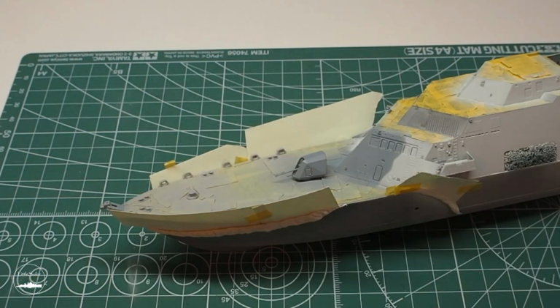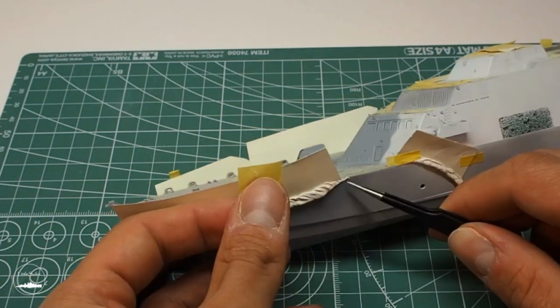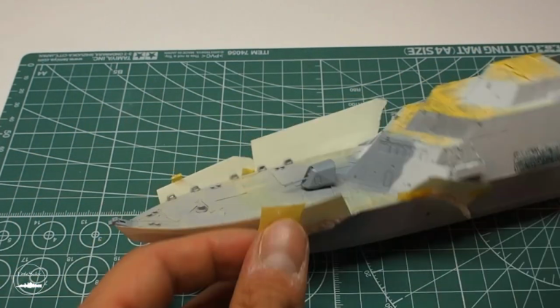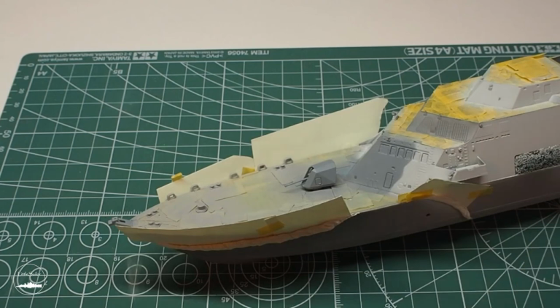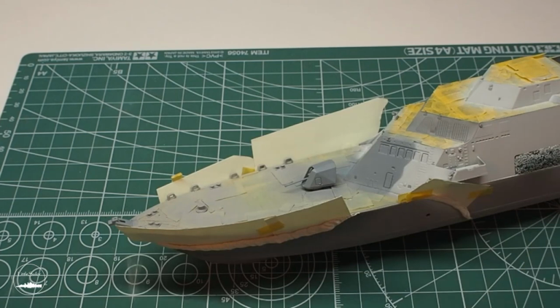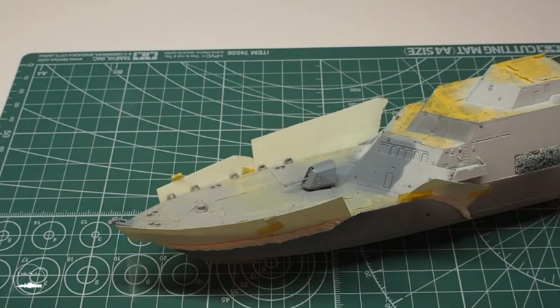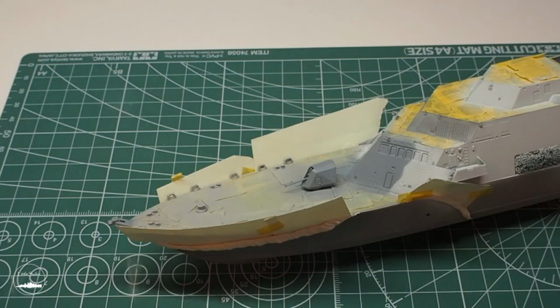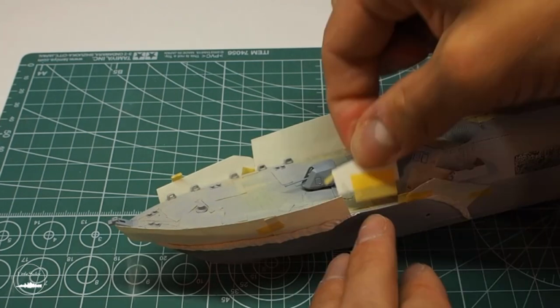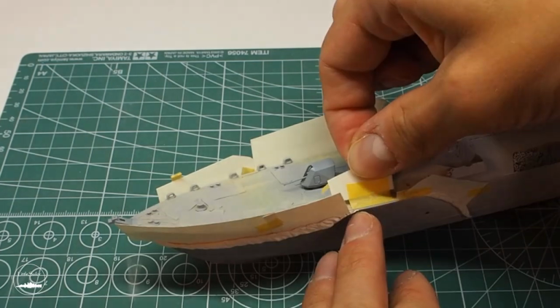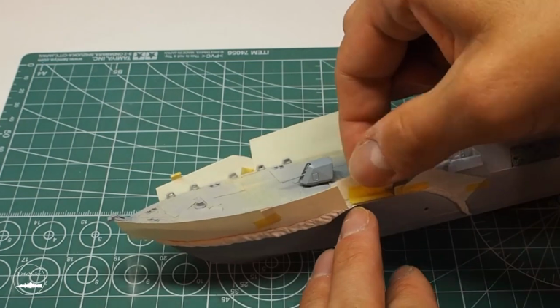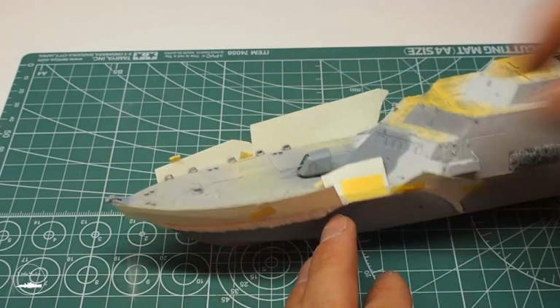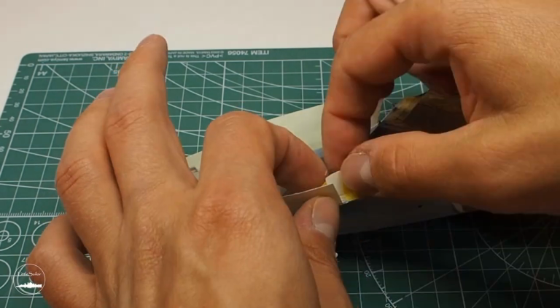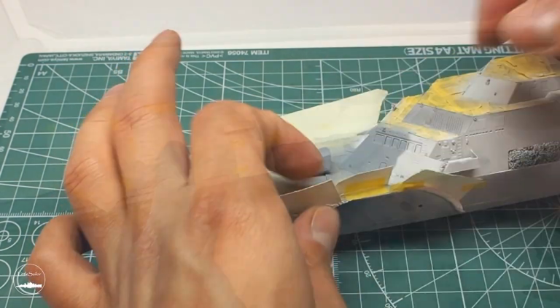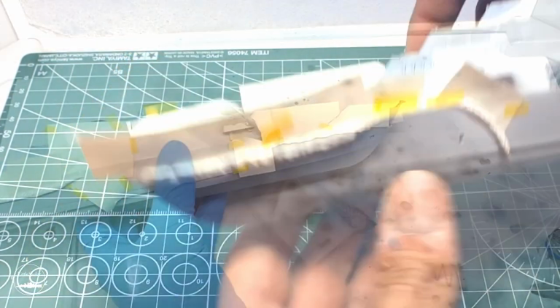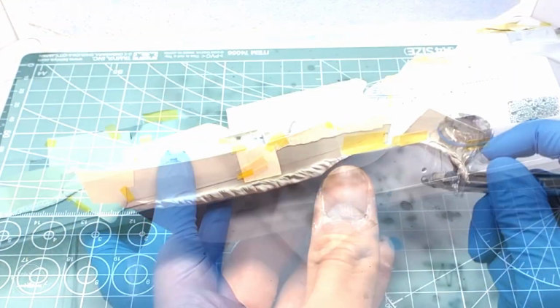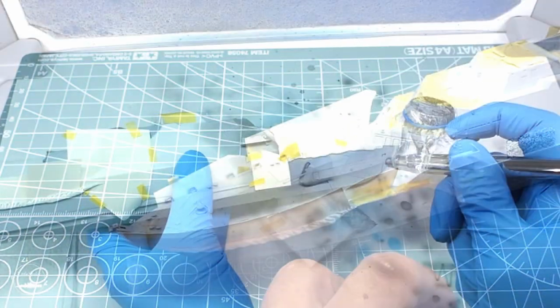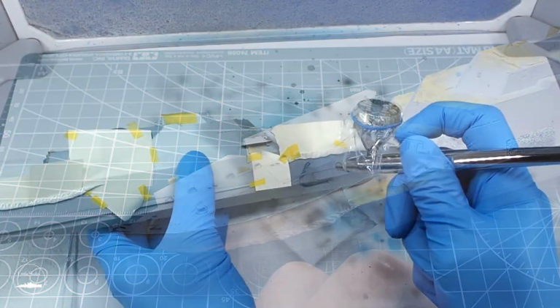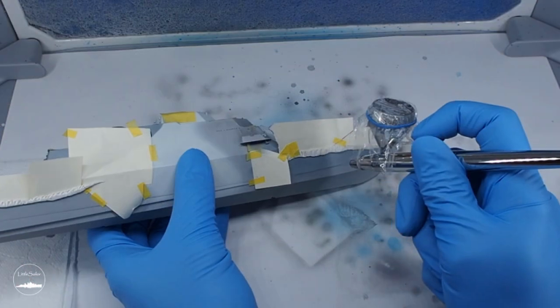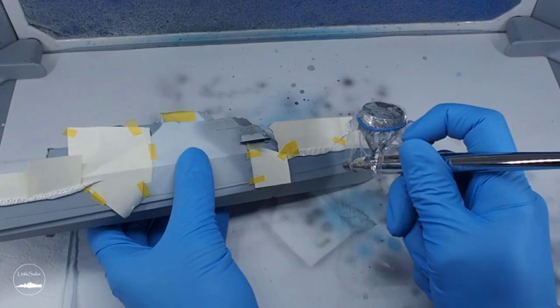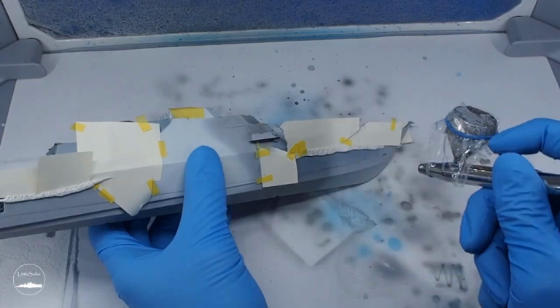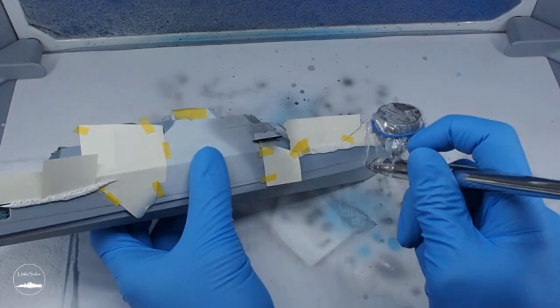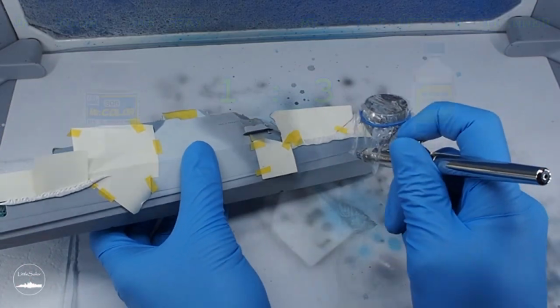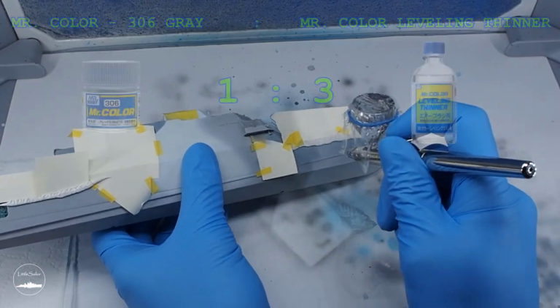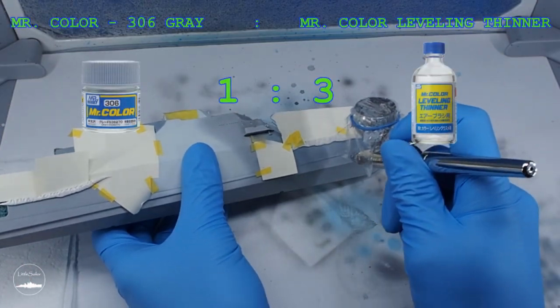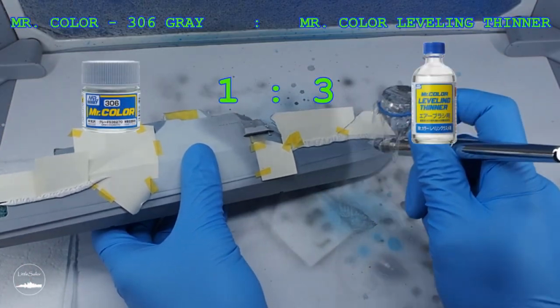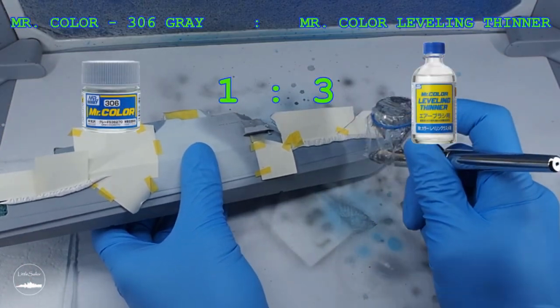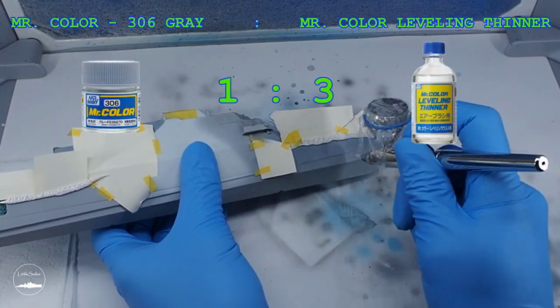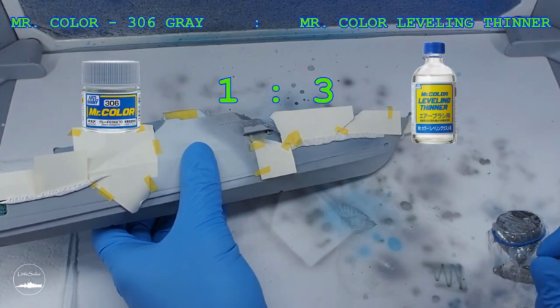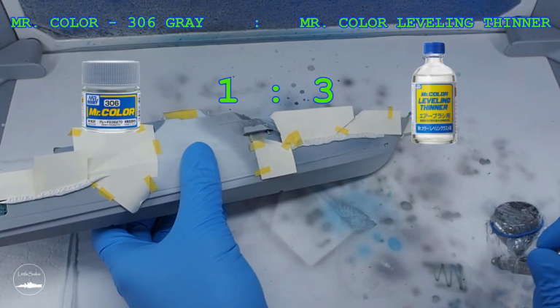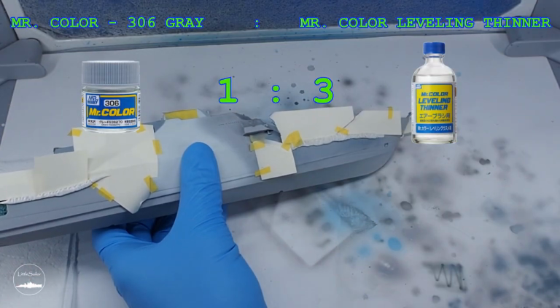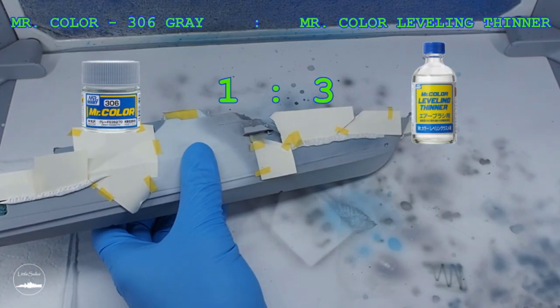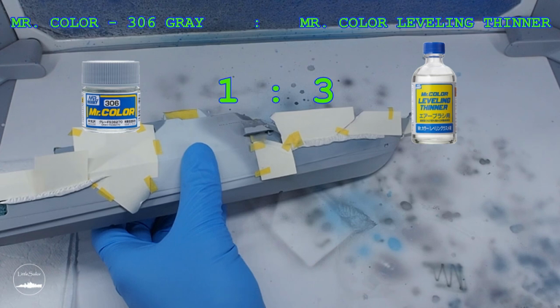Then, after masking, I painted the ship's elements with a different shade of grey, number 306.